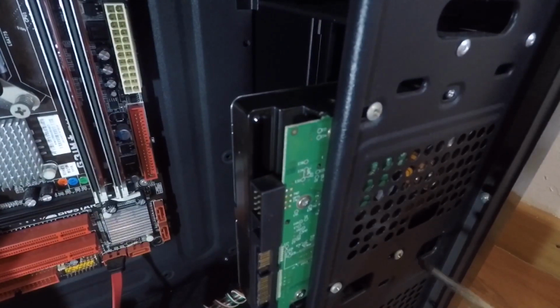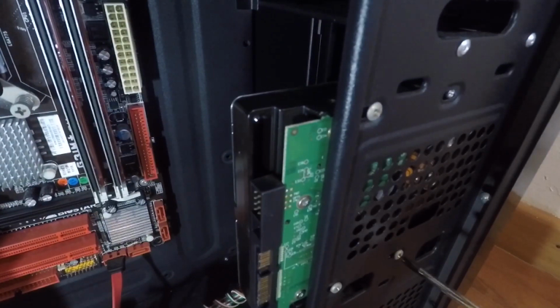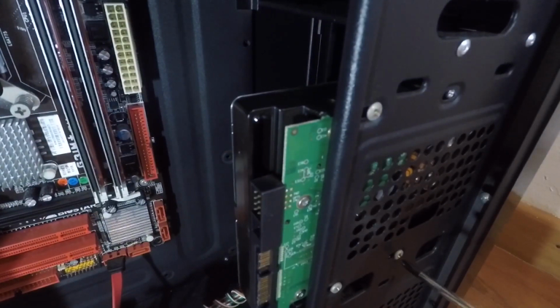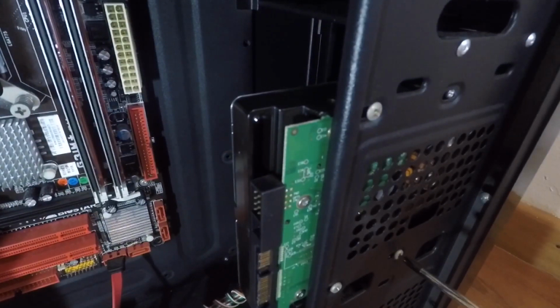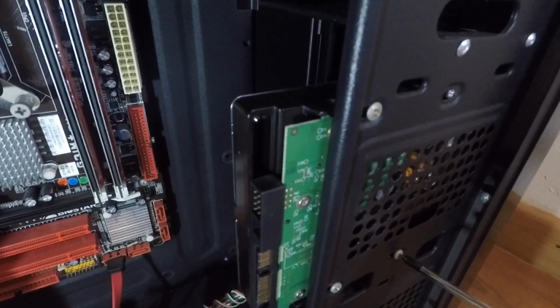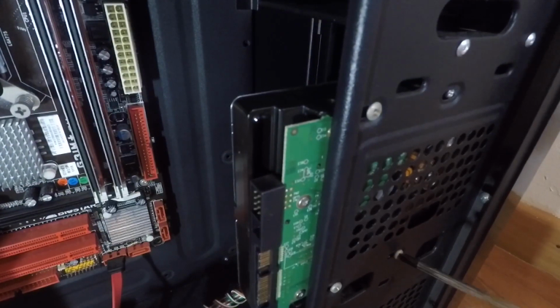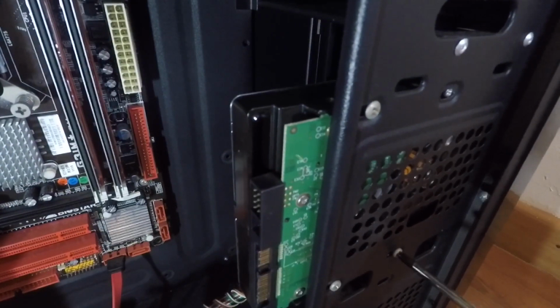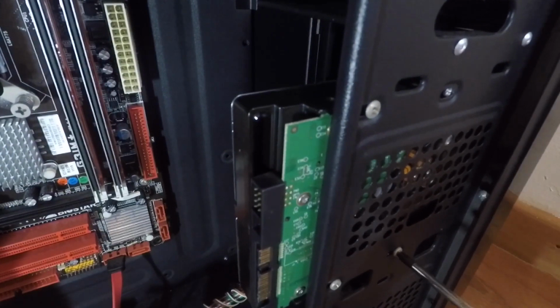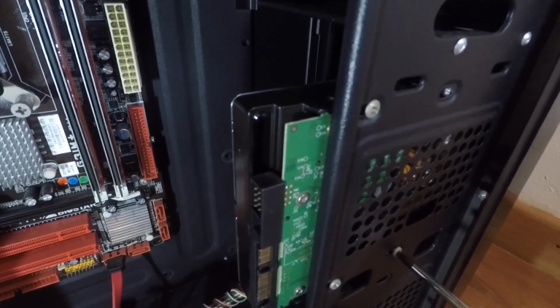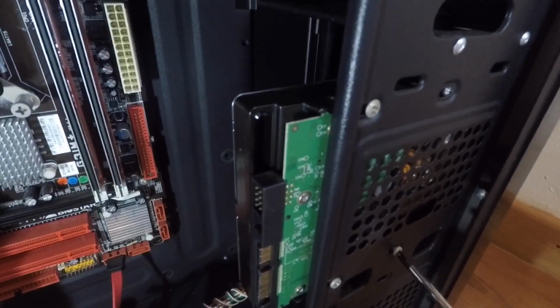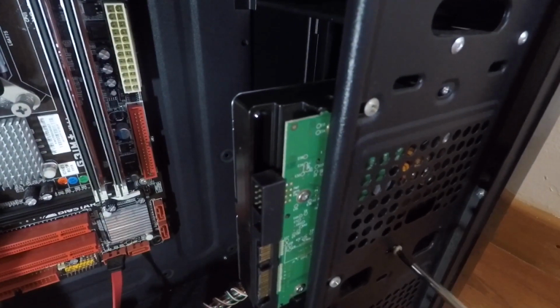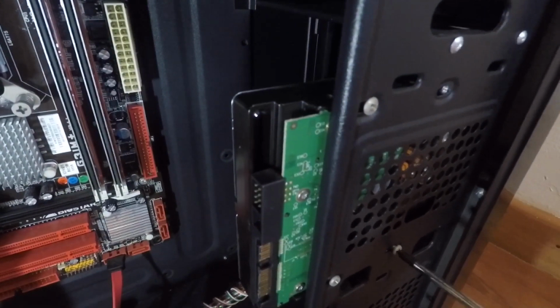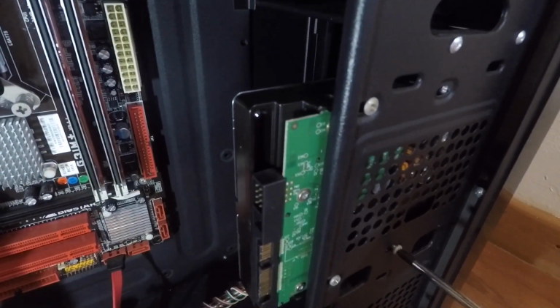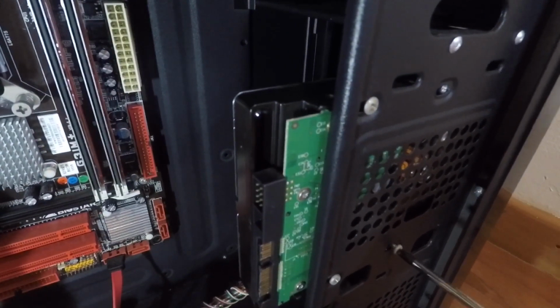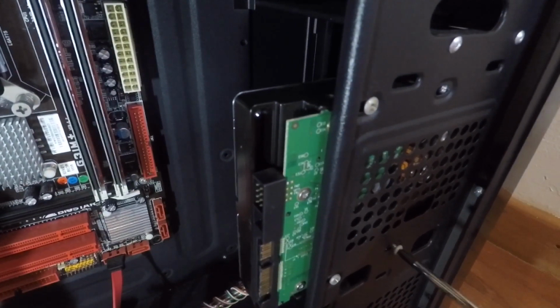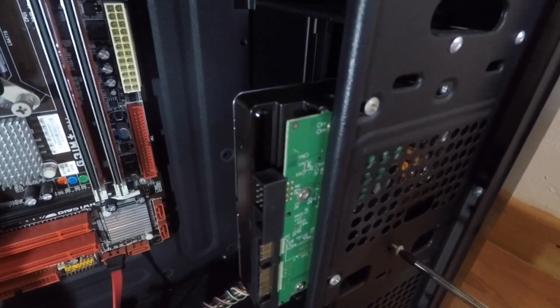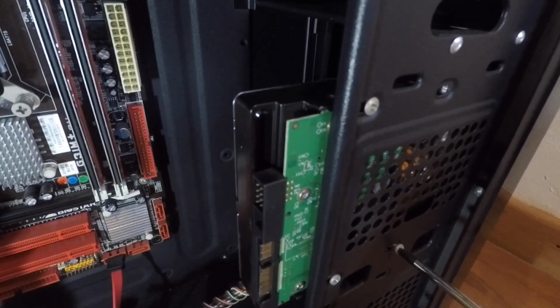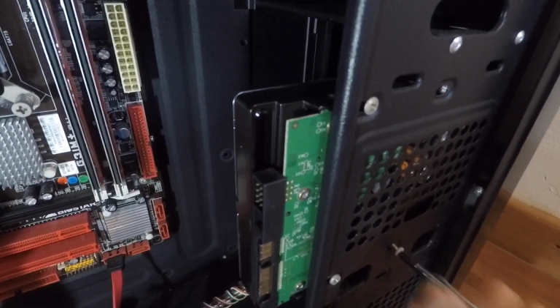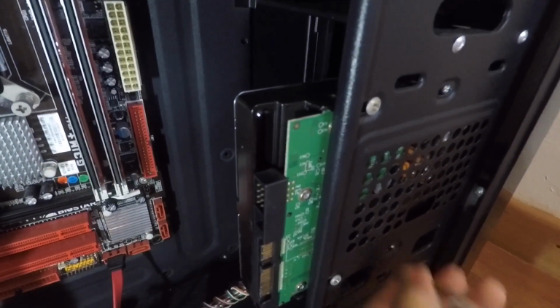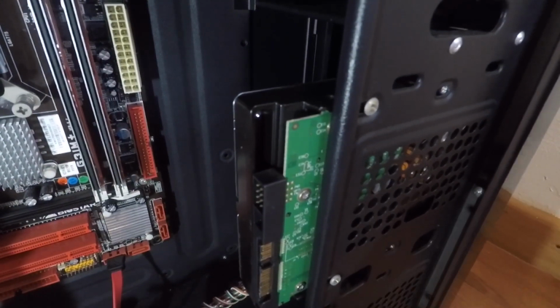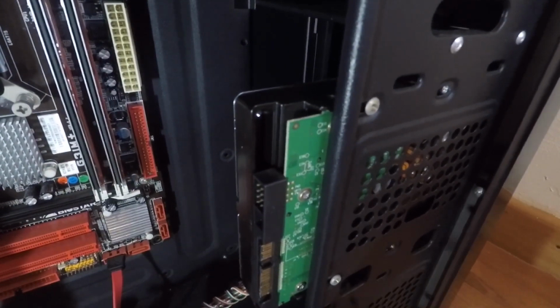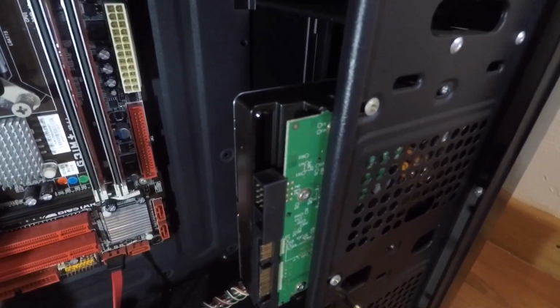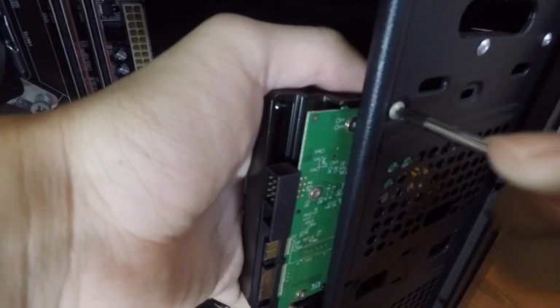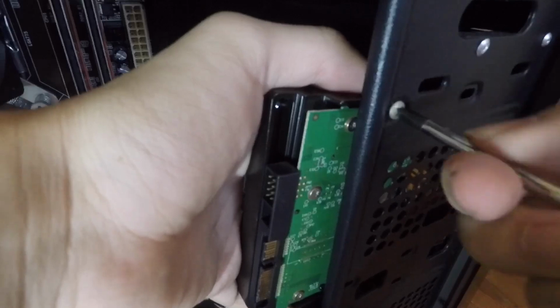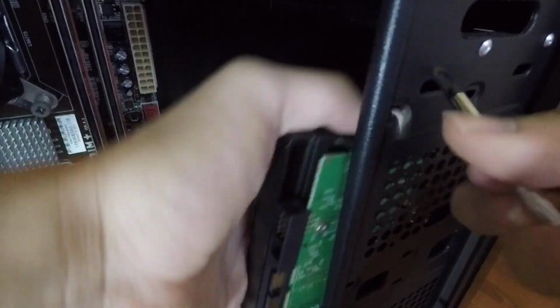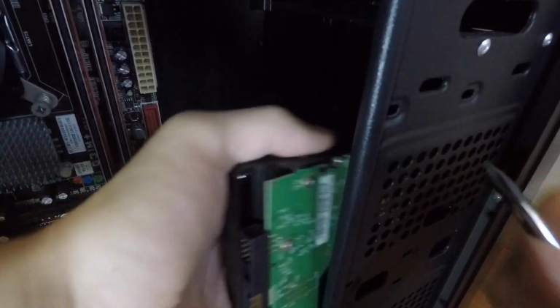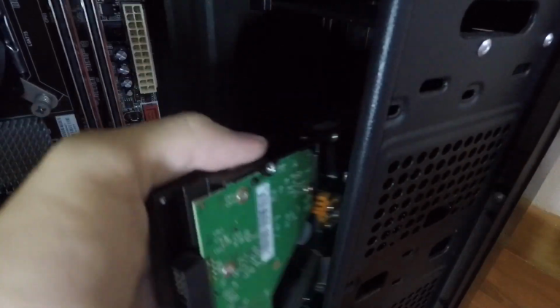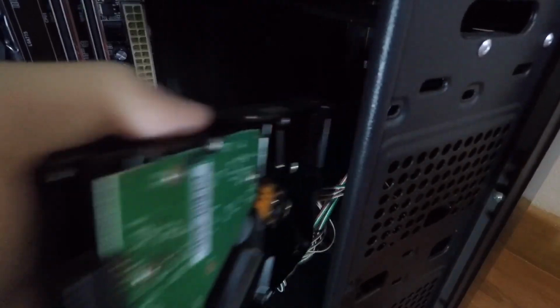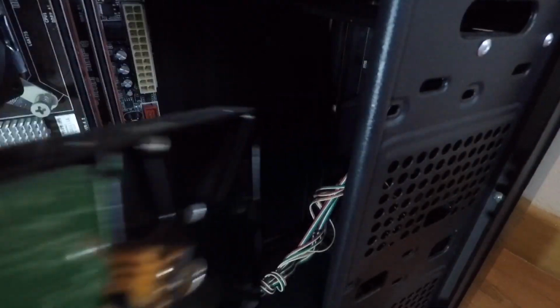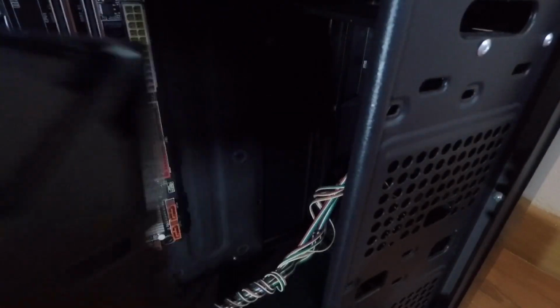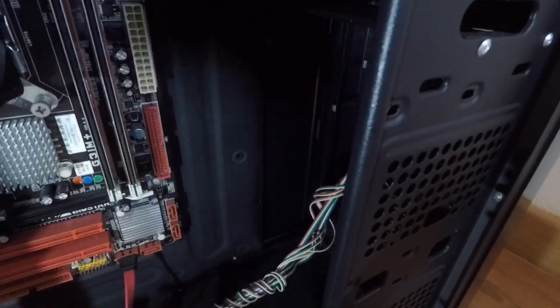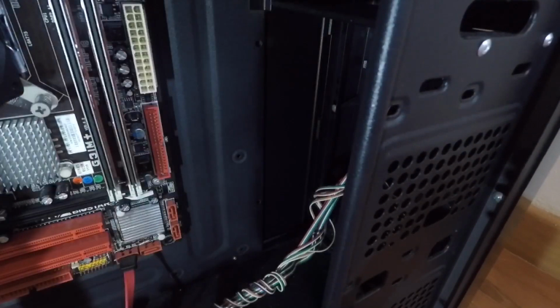Try to put all your components on an anti-static surface to prevent any charge from damaging your components. Next will be the hard drive. All you need is to unscrew 4 screws from the hard drive and you will be done.